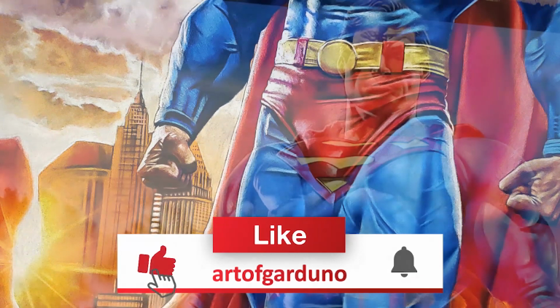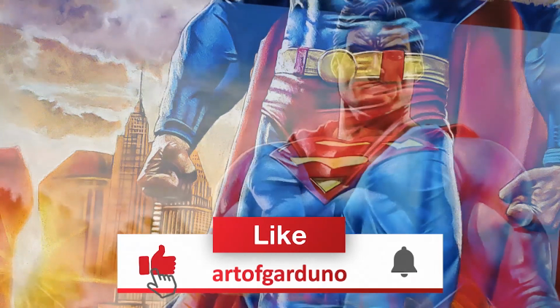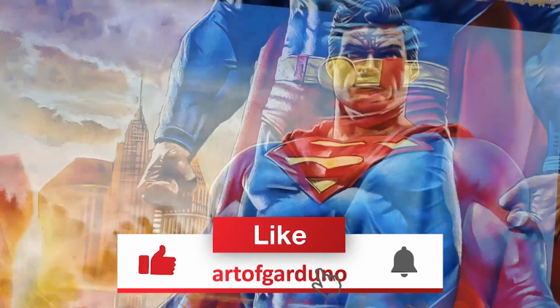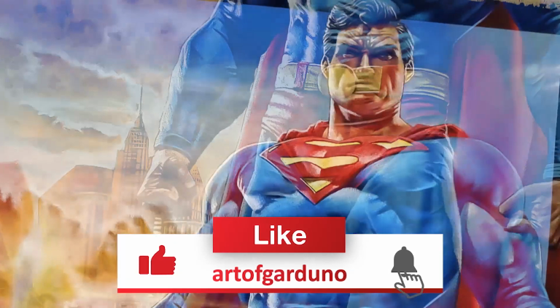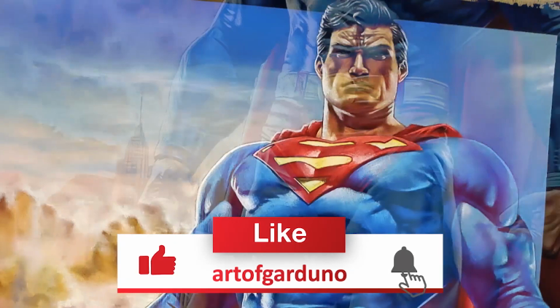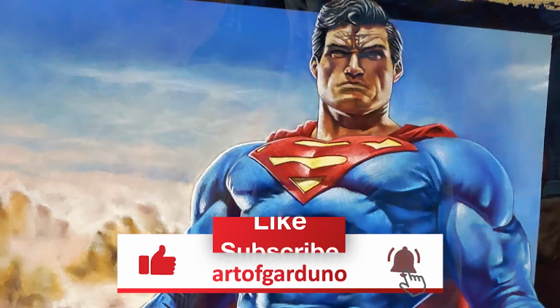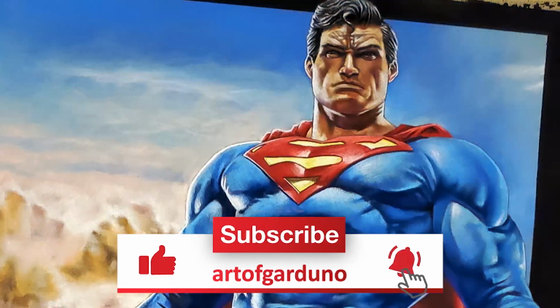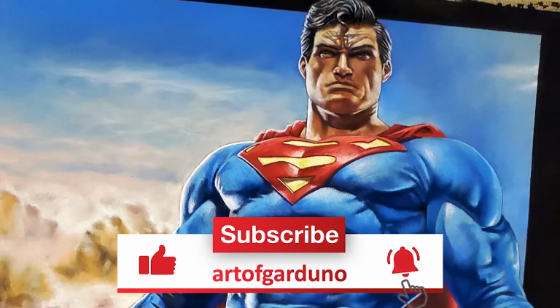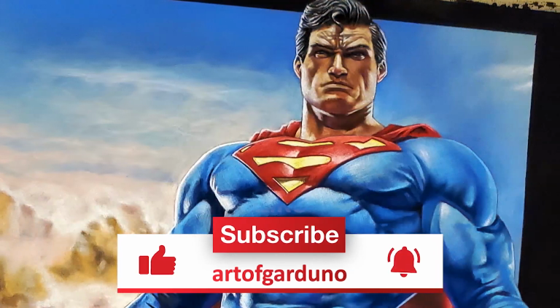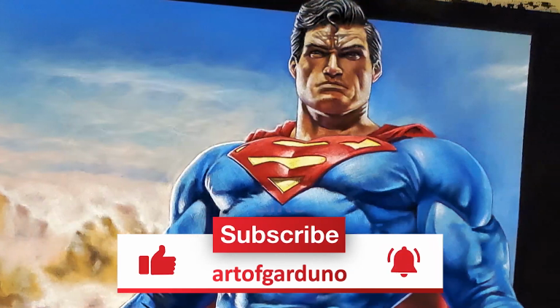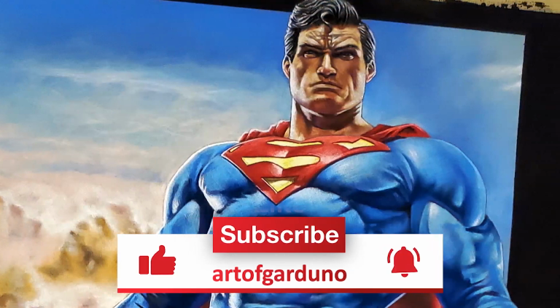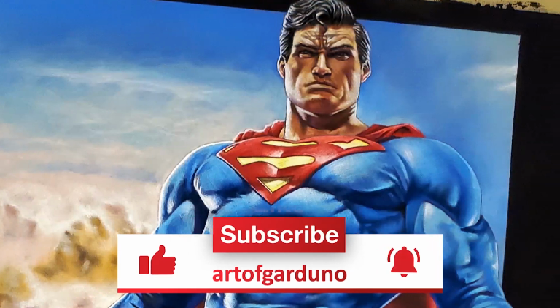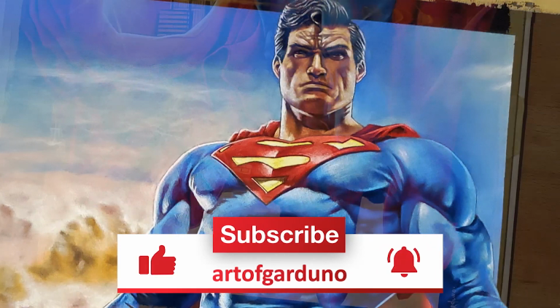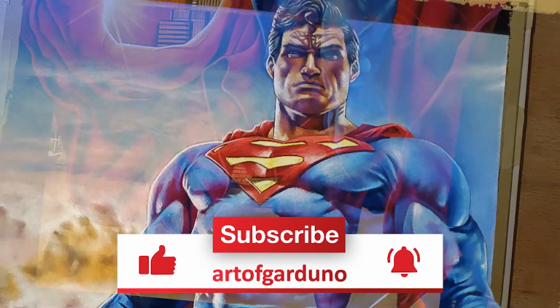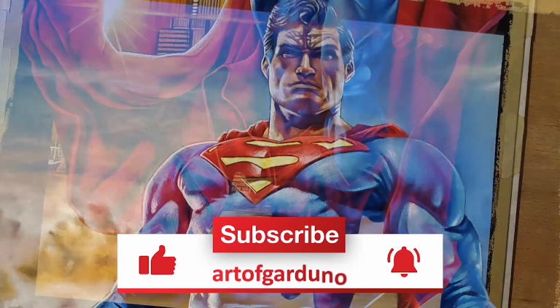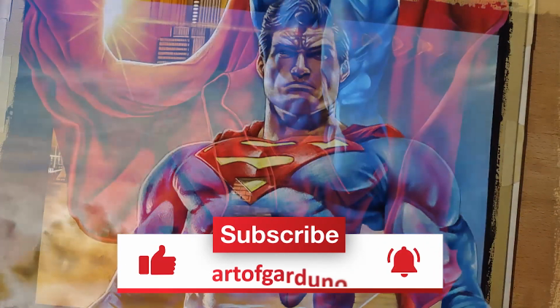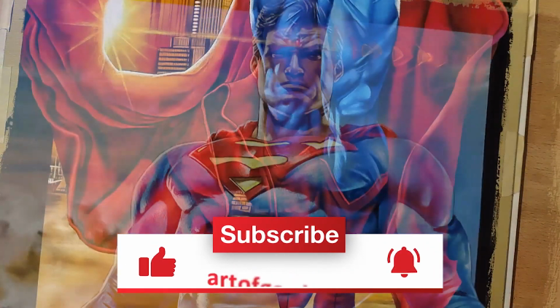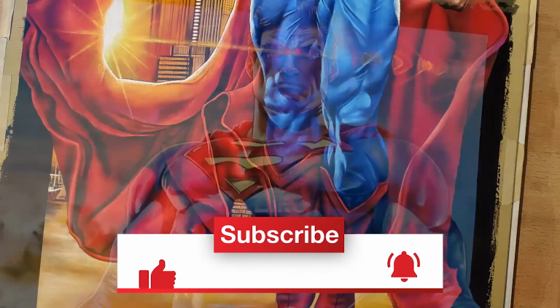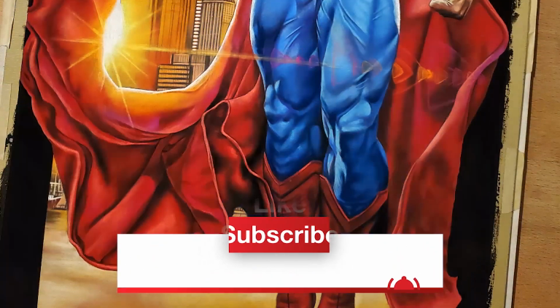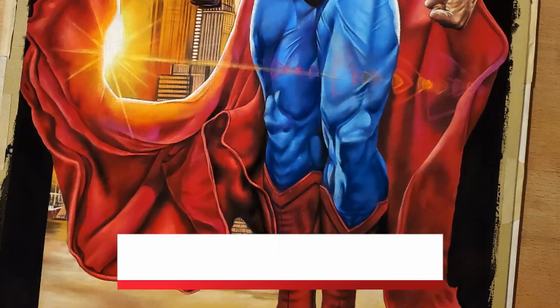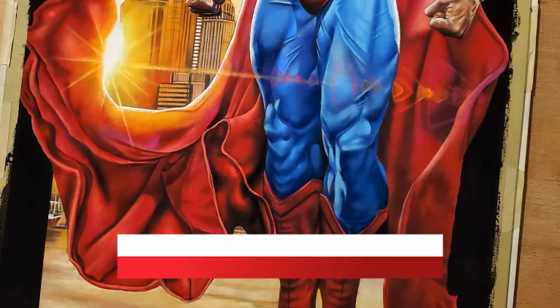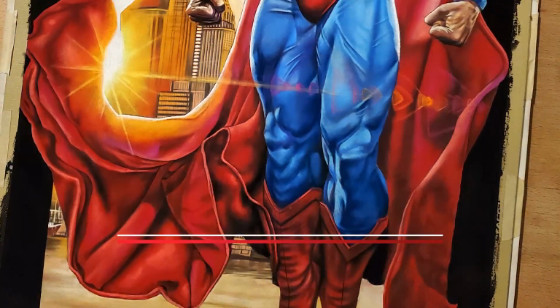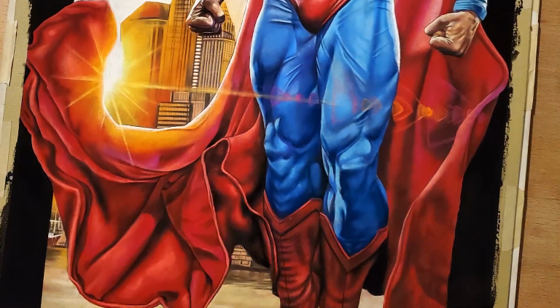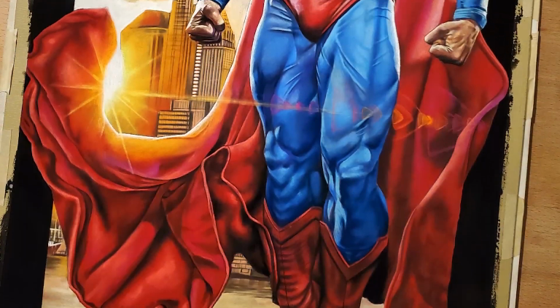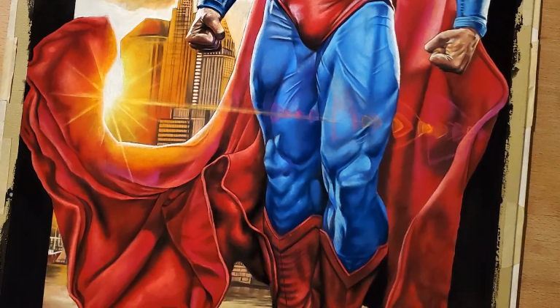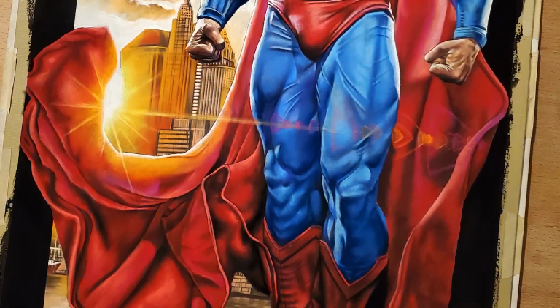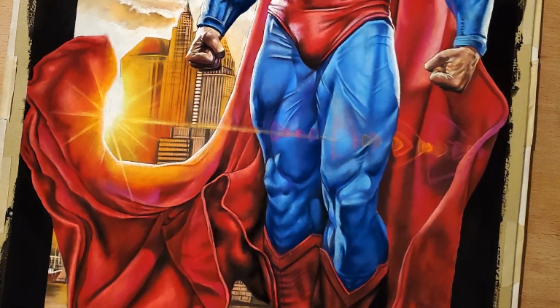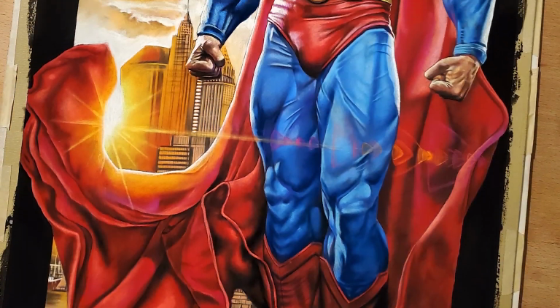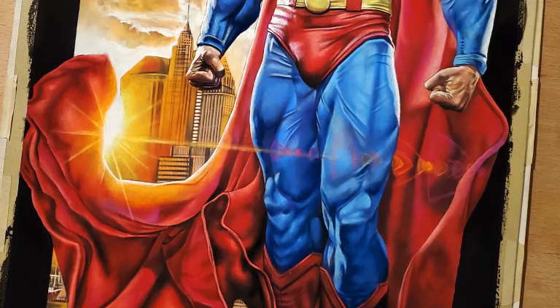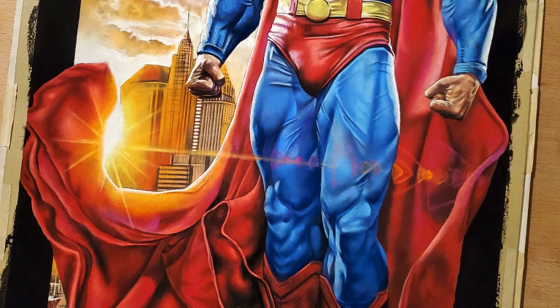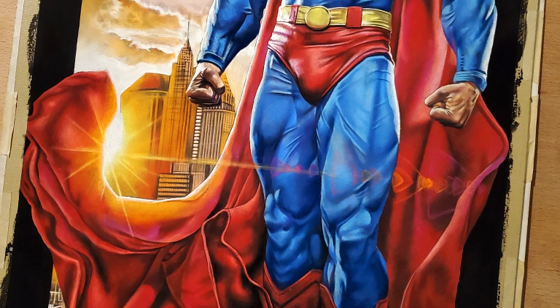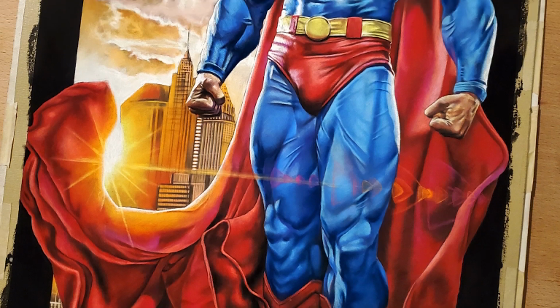And there we go — it's a Superman hush. Click like and subscribe and hit the notification bell. Thanks!